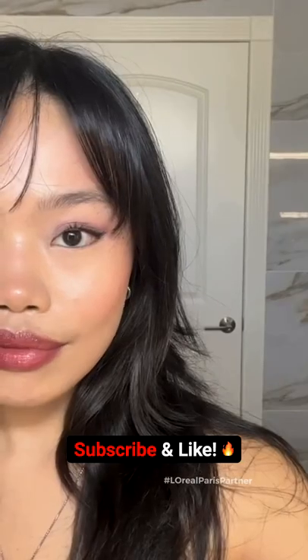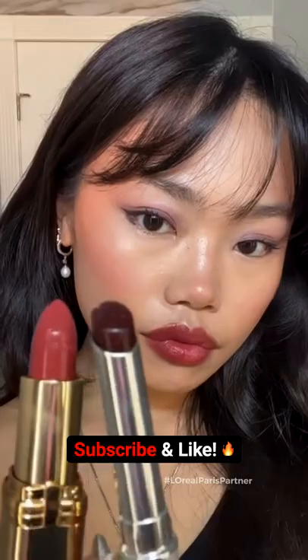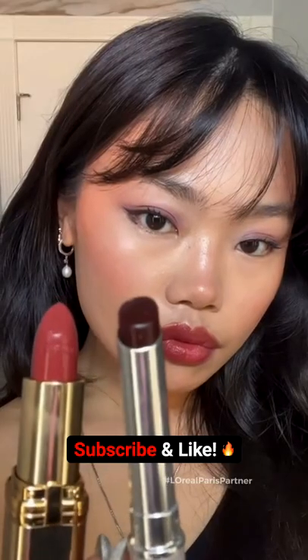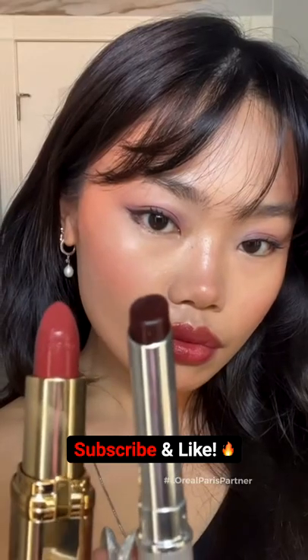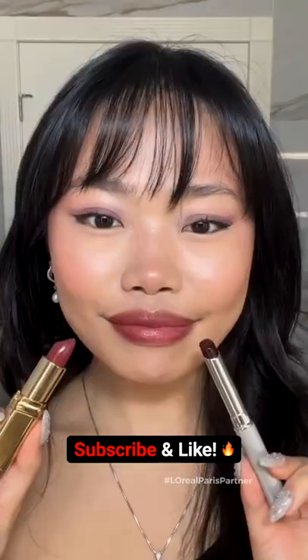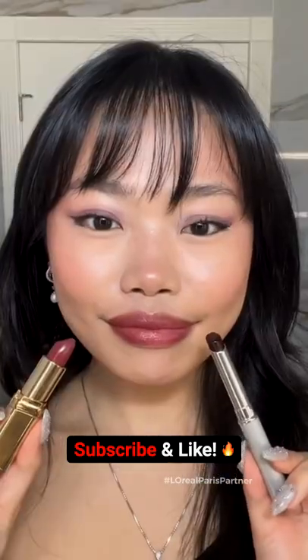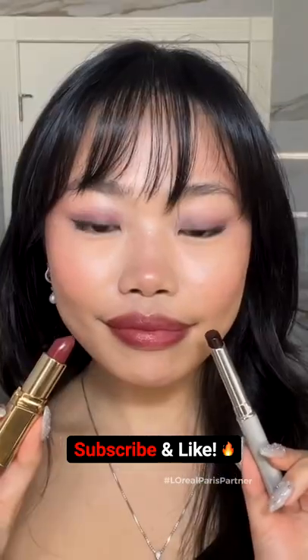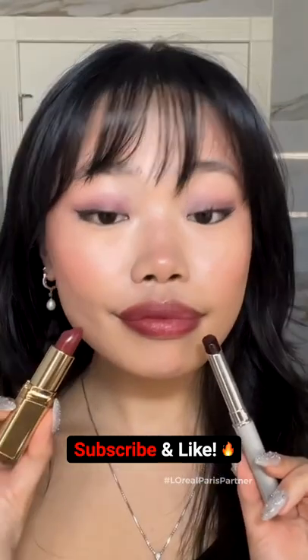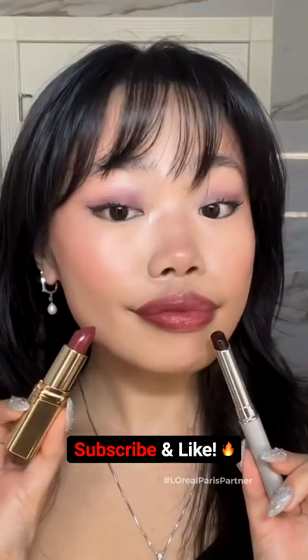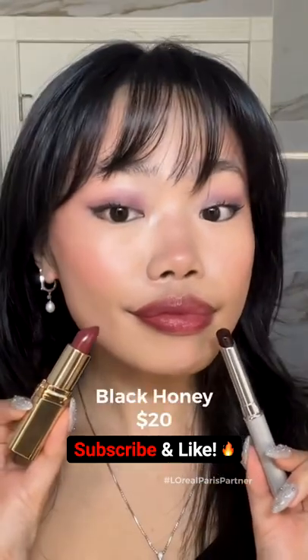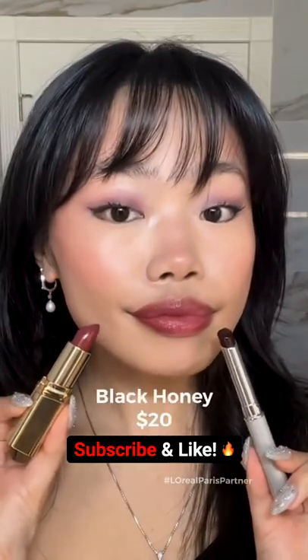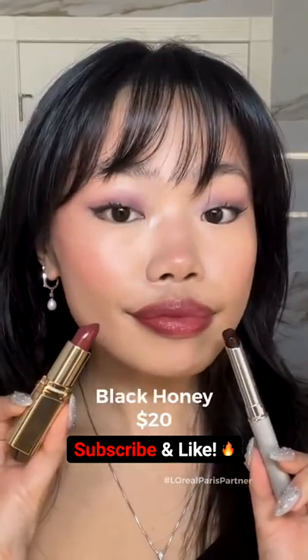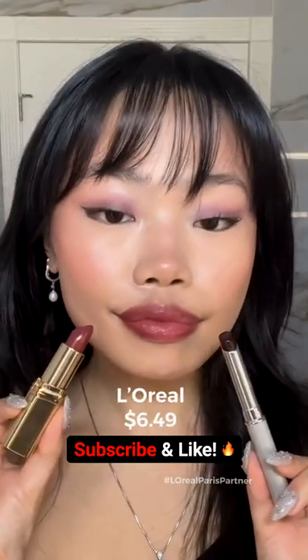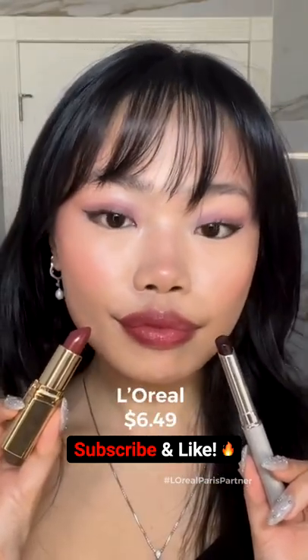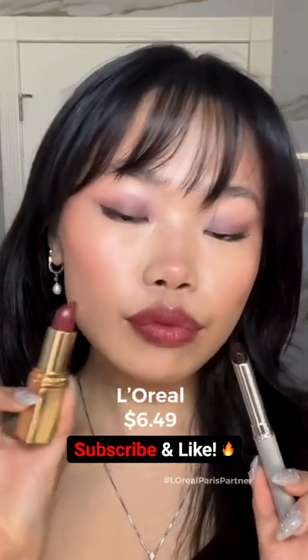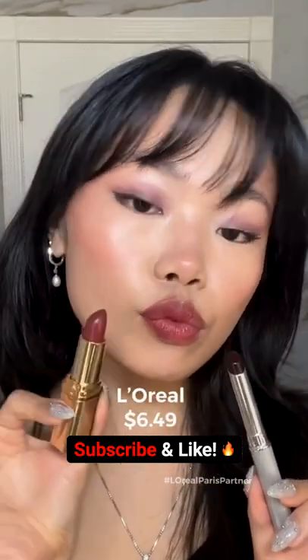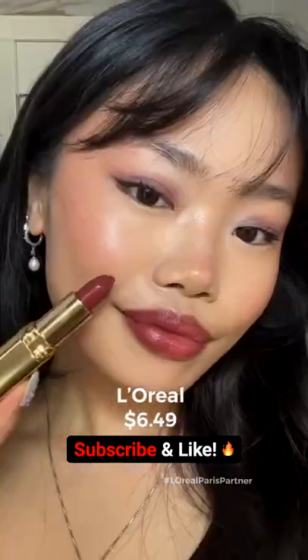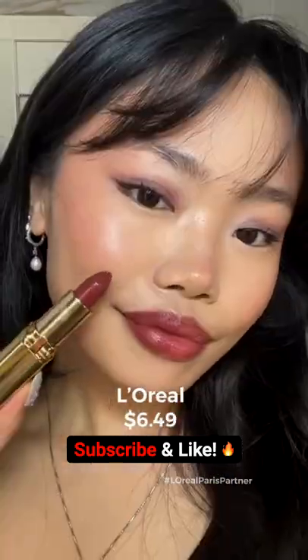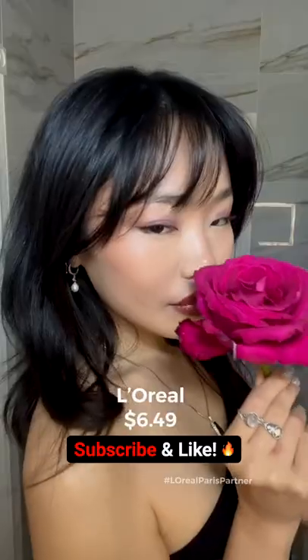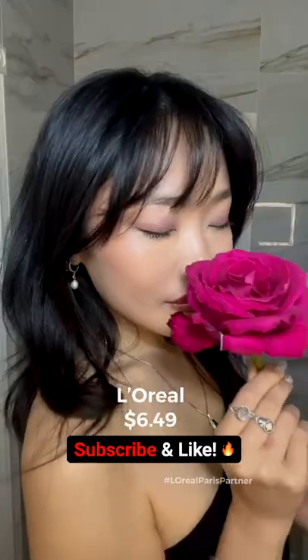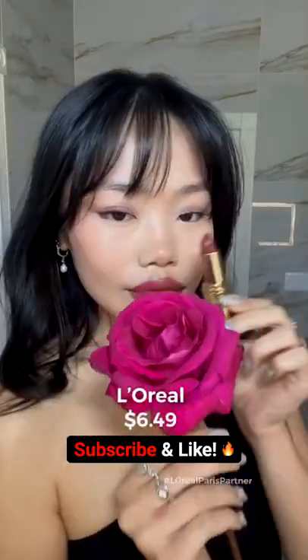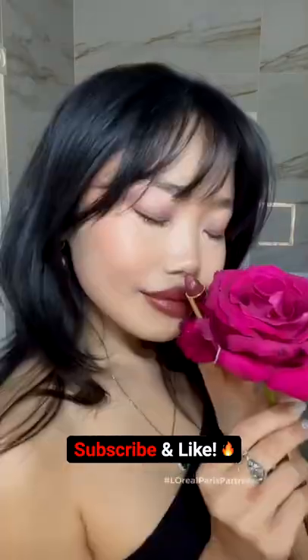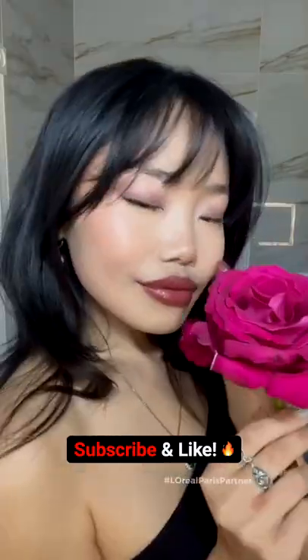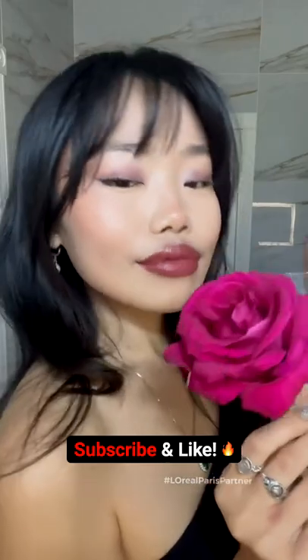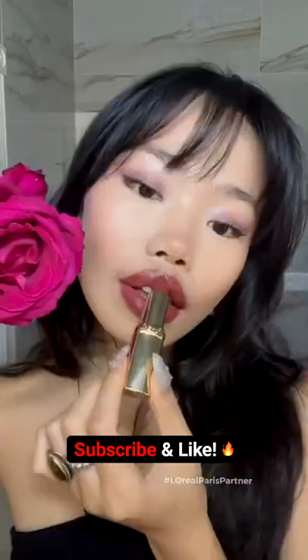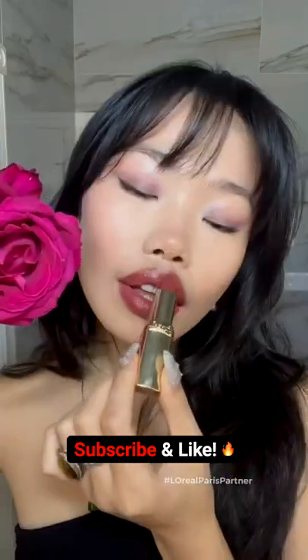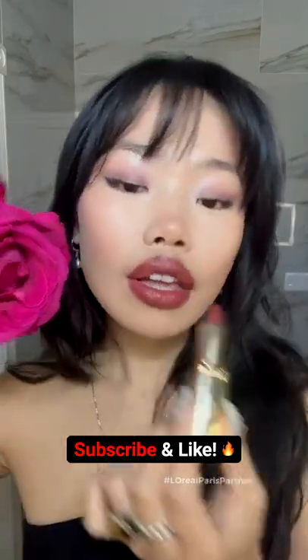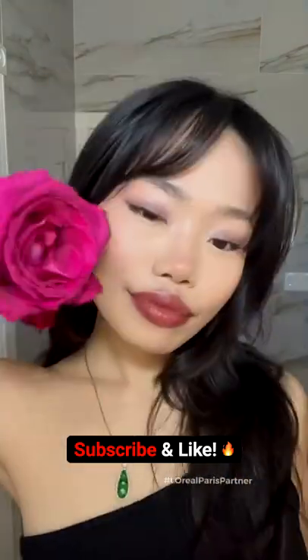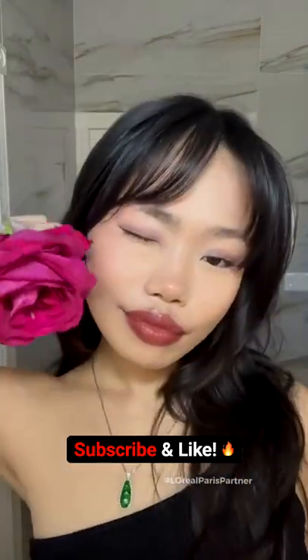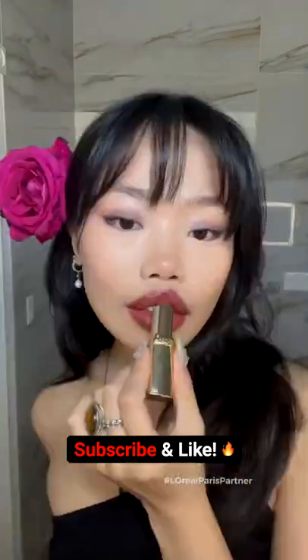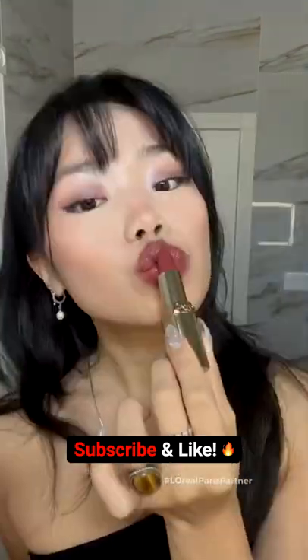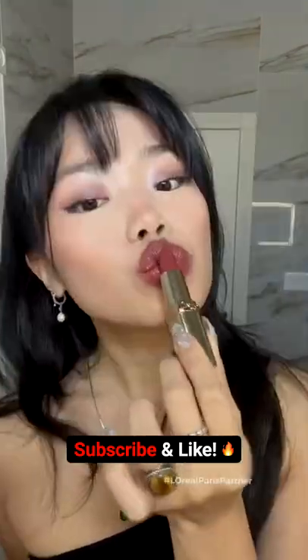So what's the difference? The high-end Black Honey shade is $20 and the L'Oreal is $6.49. So which one would you rather get?